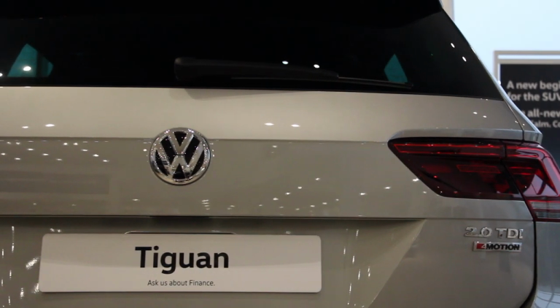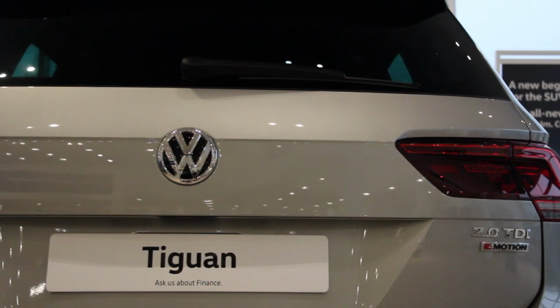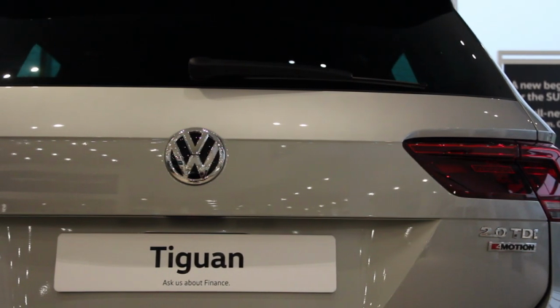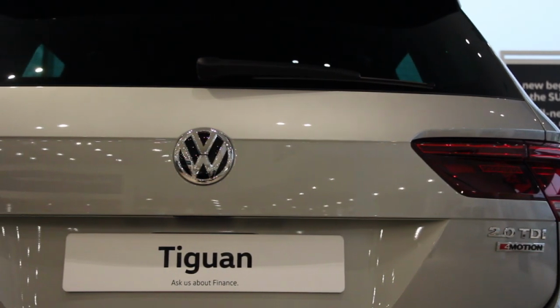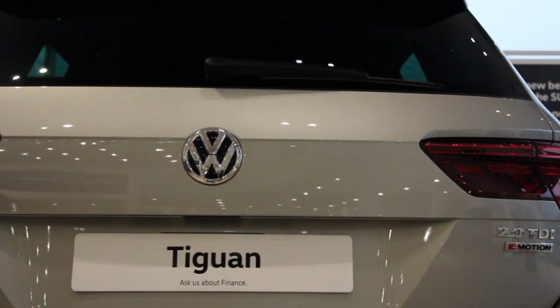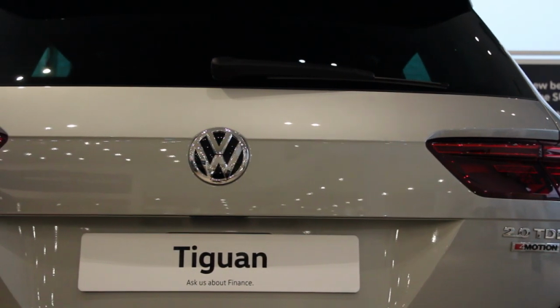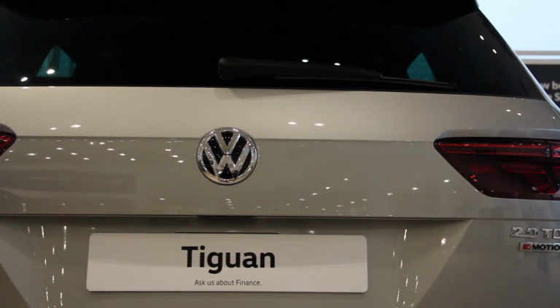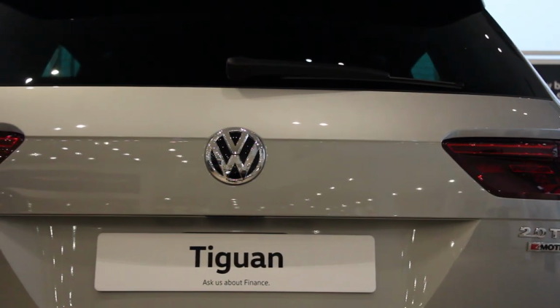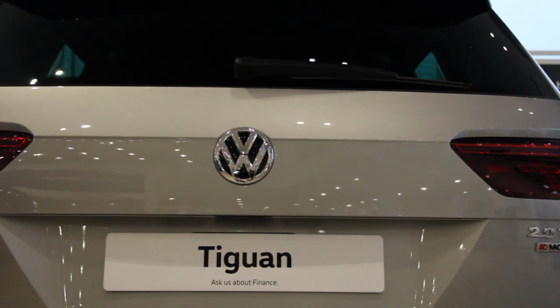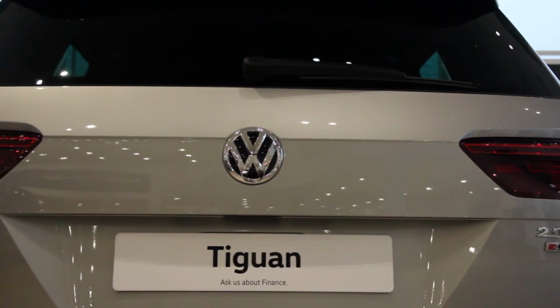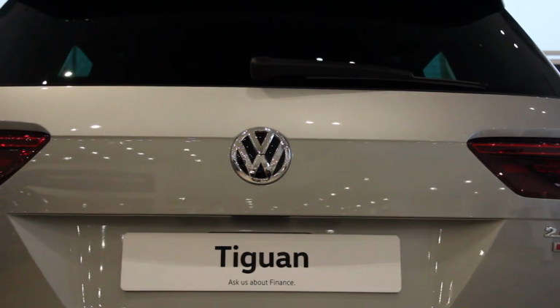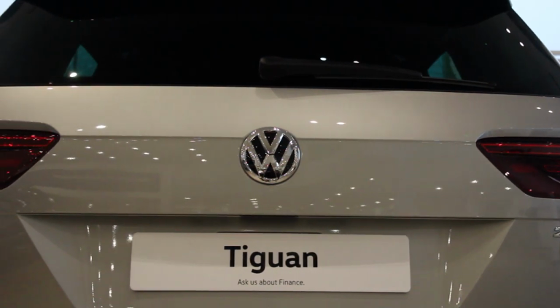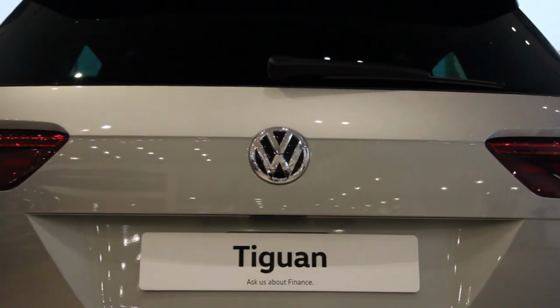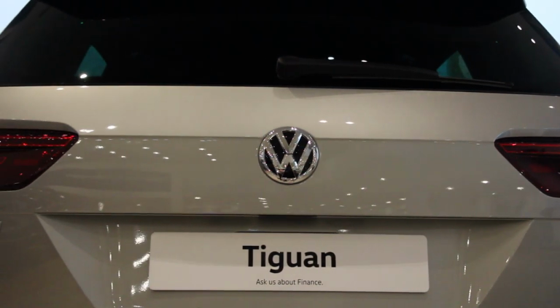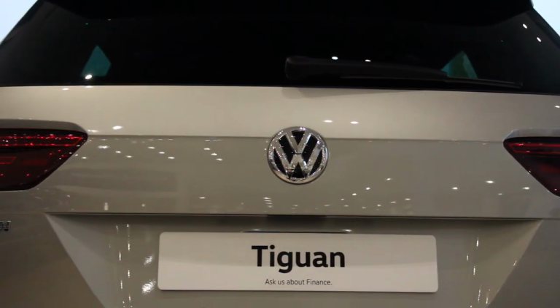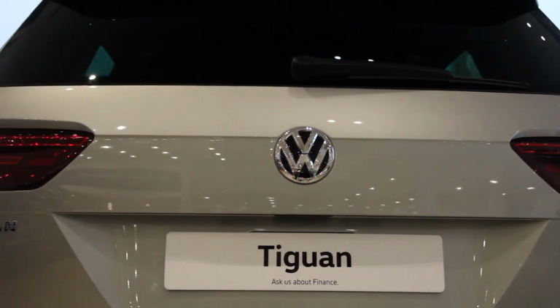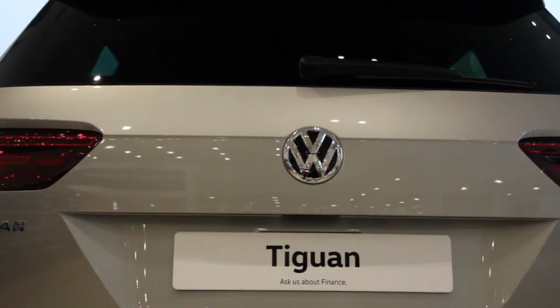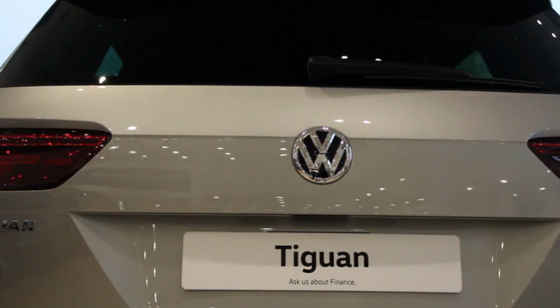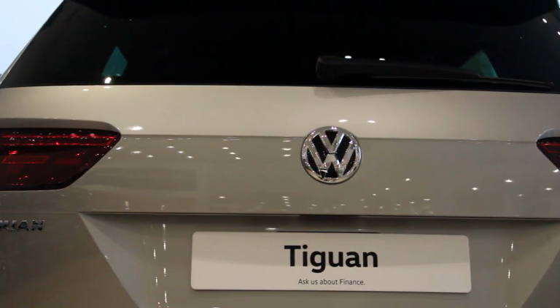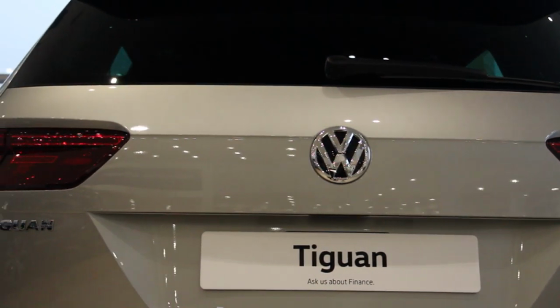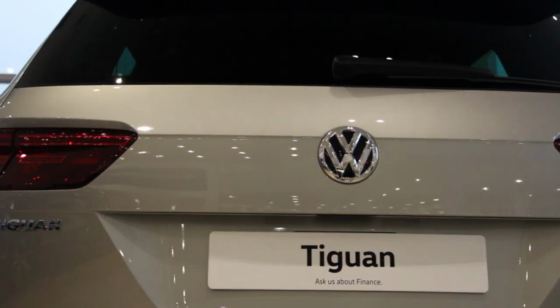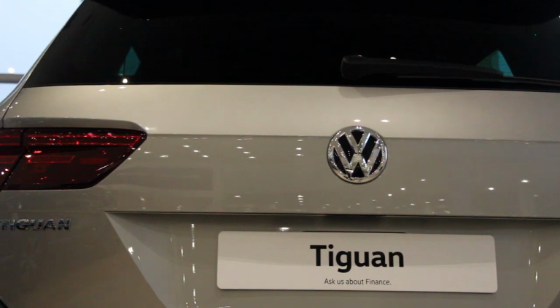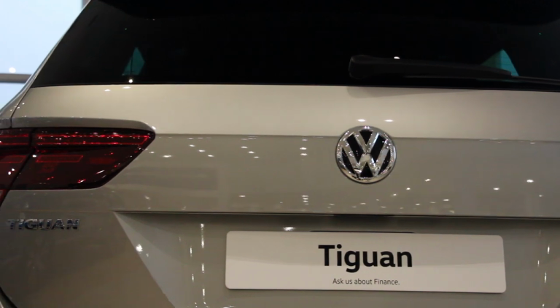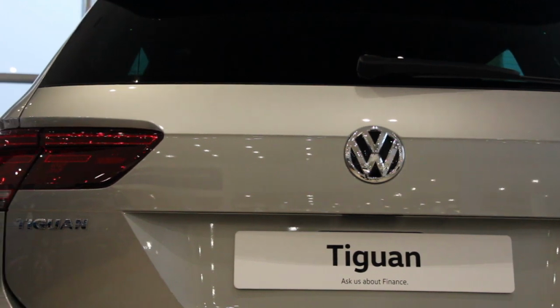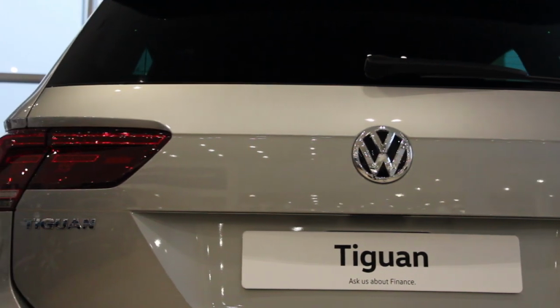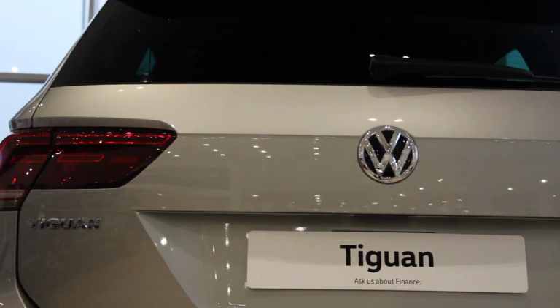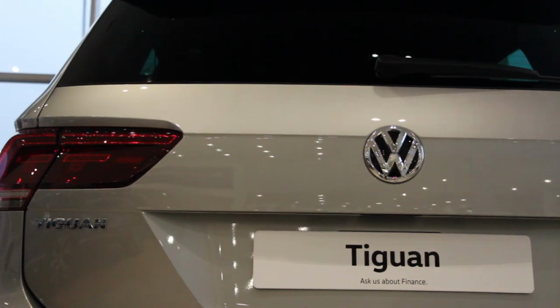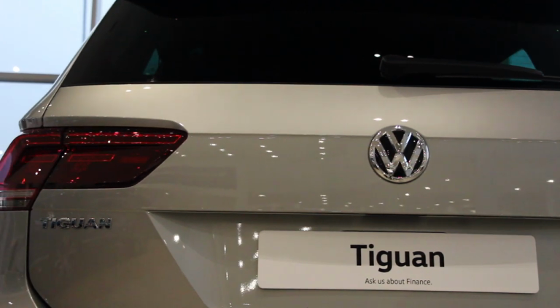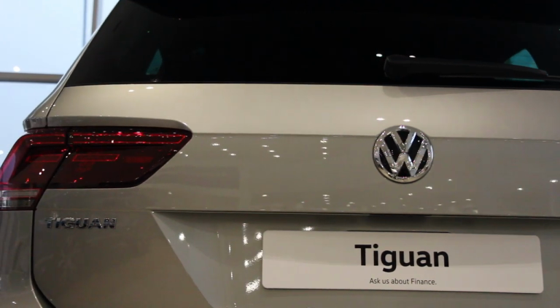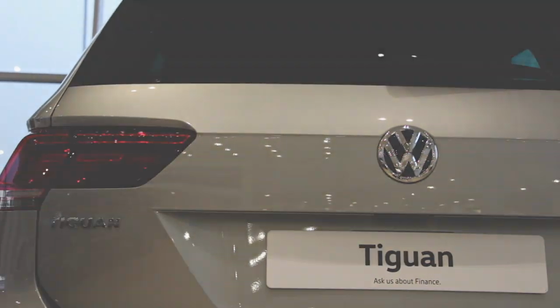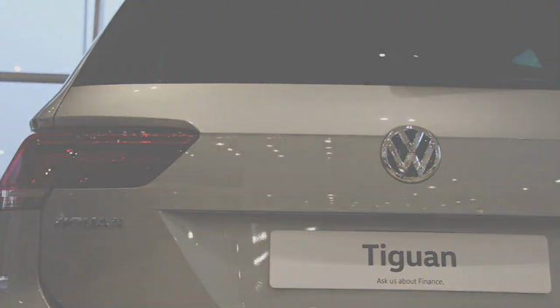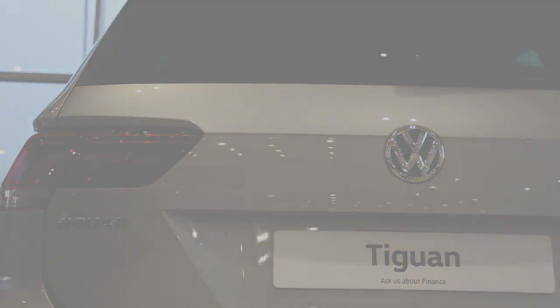We hope you enjoy your new vehicle and invite you to contact us here at Leeds Volkswagen should you have any queries.